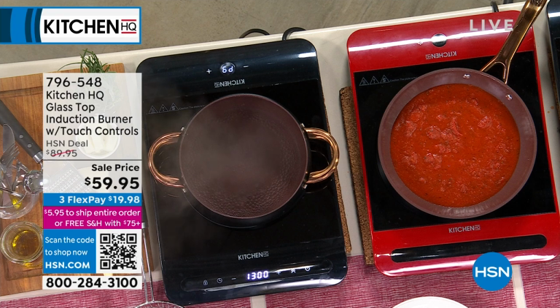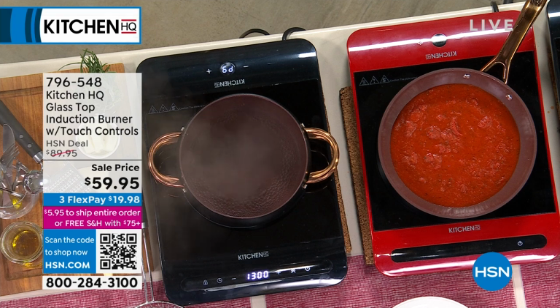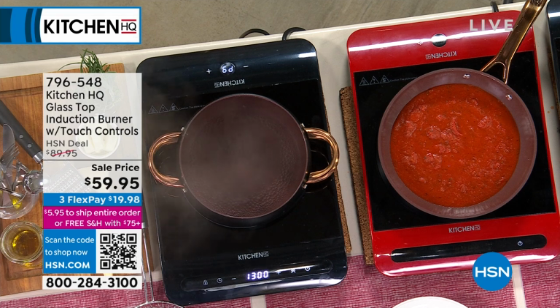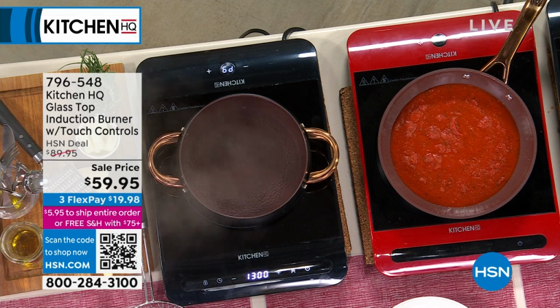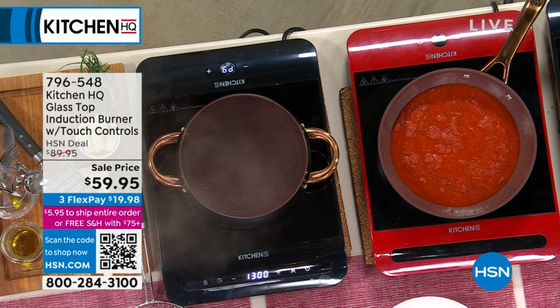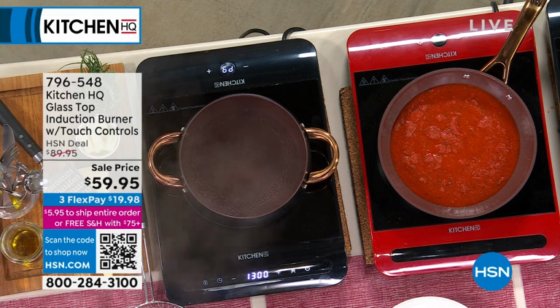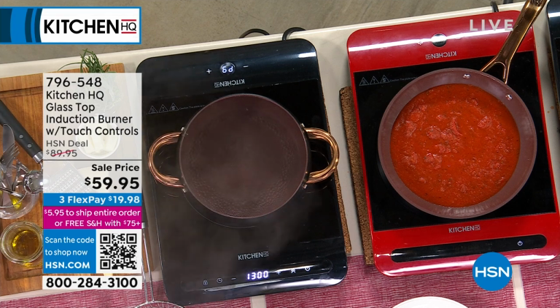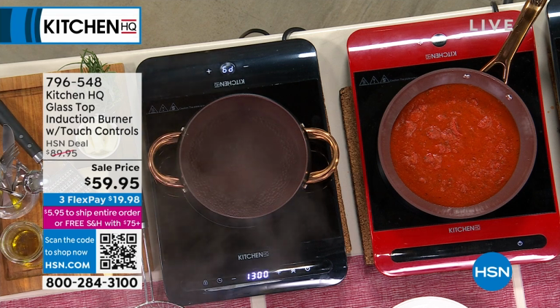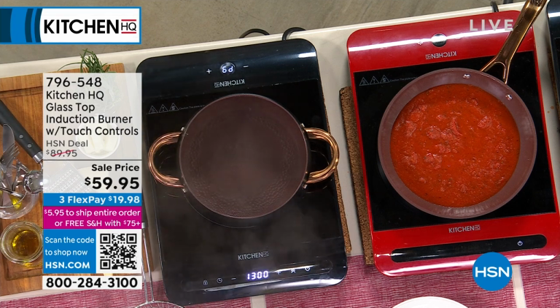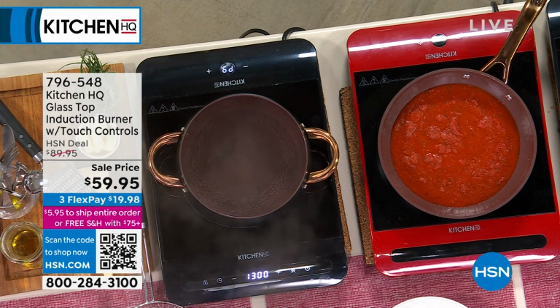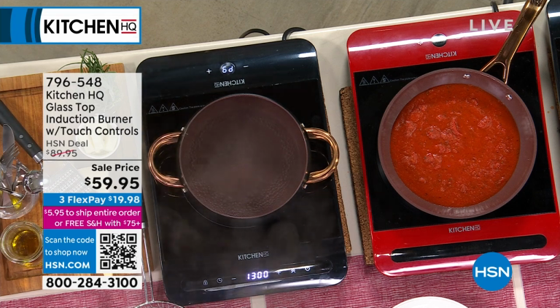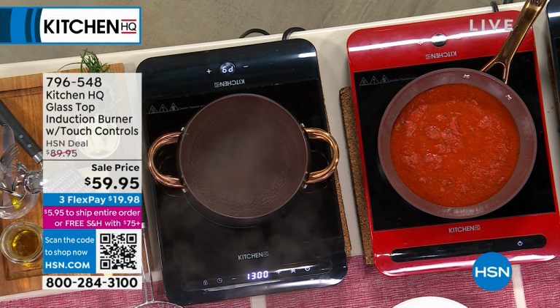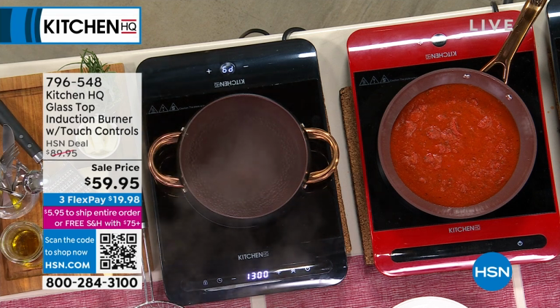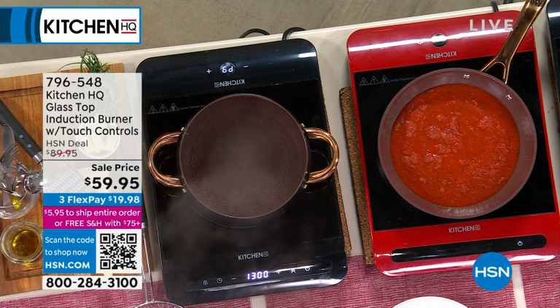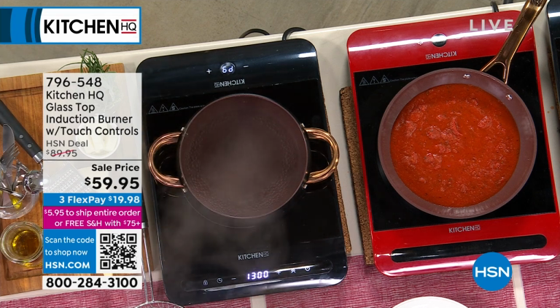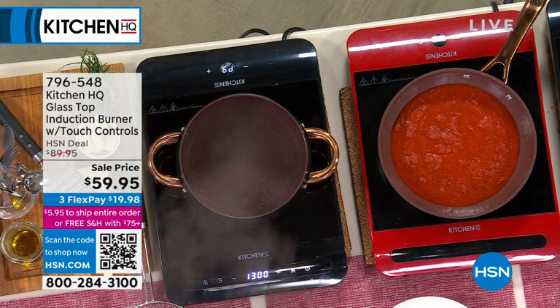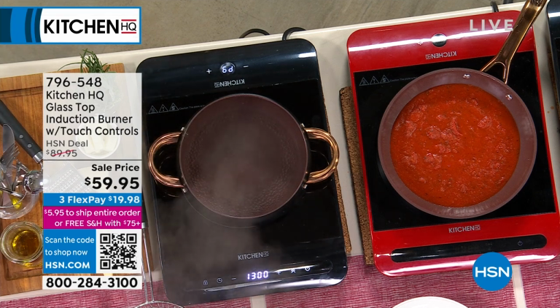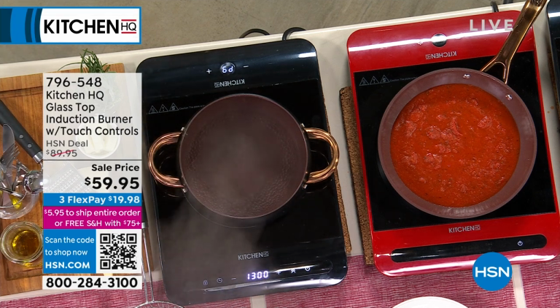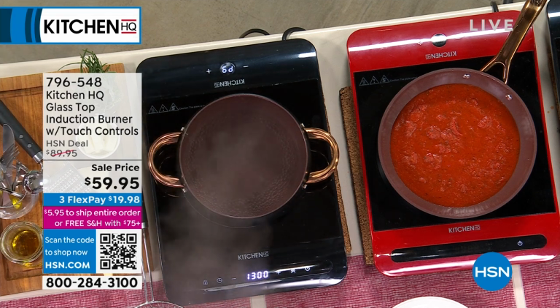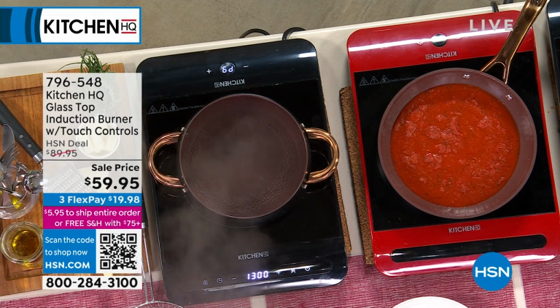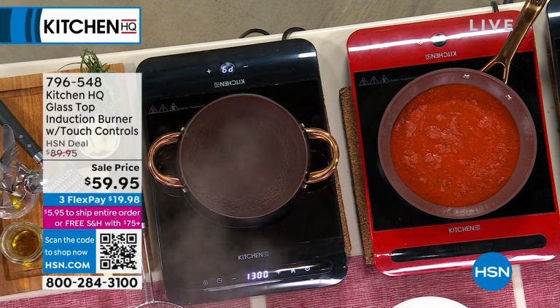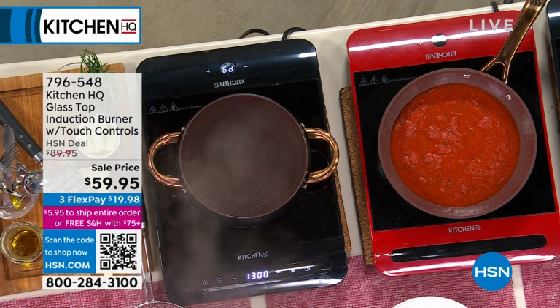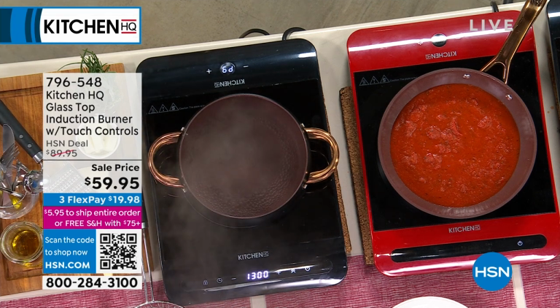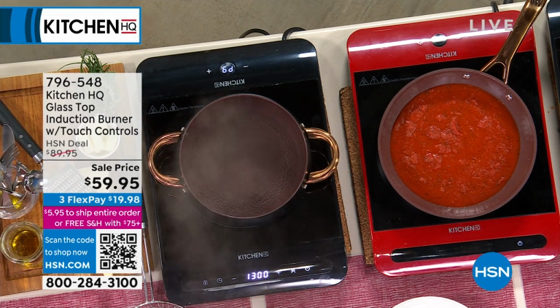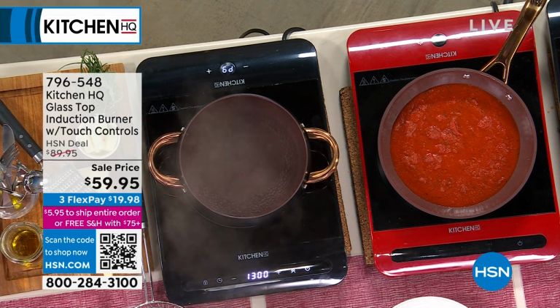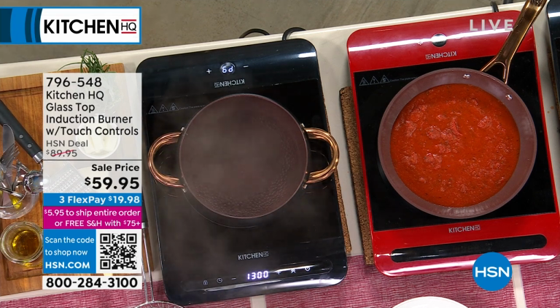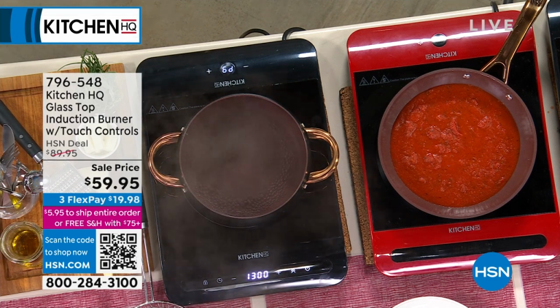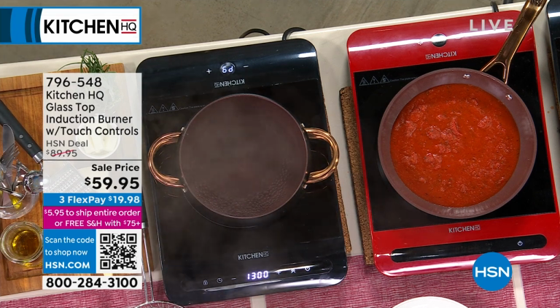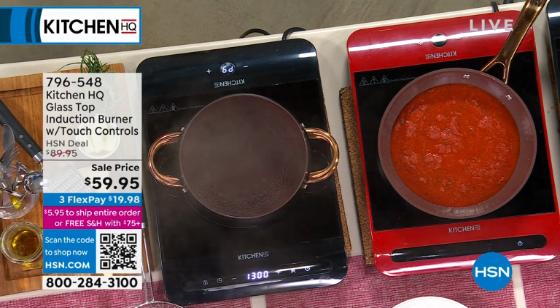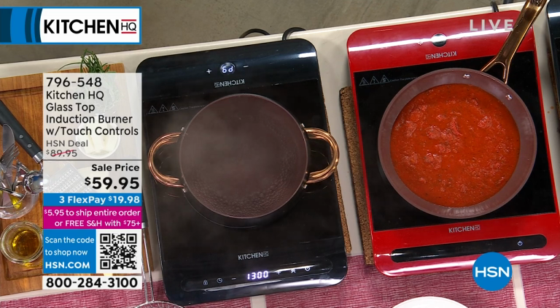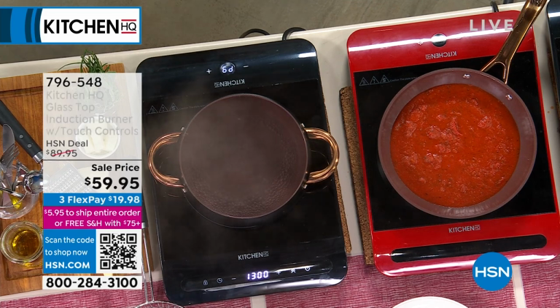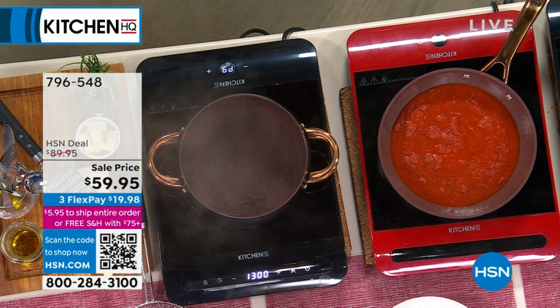We have it for you in red and then we also have it for you in black as well — same colors too.